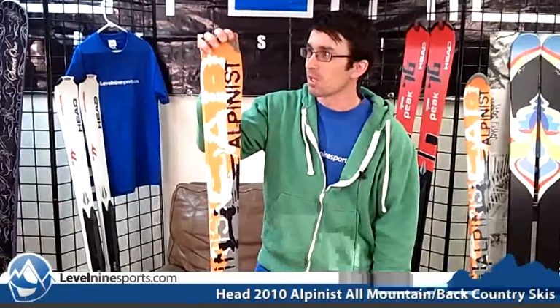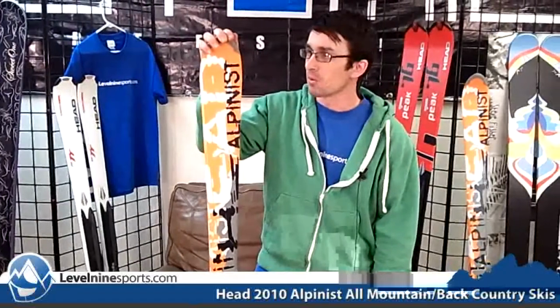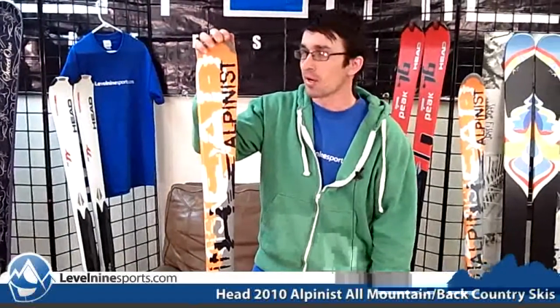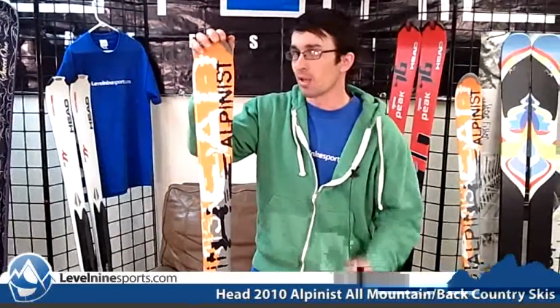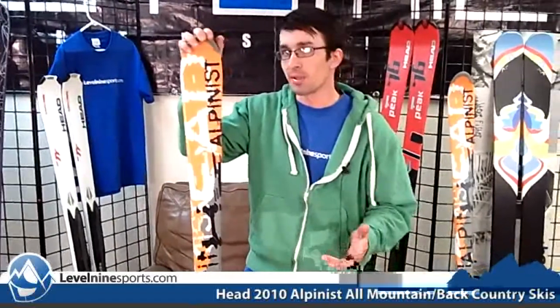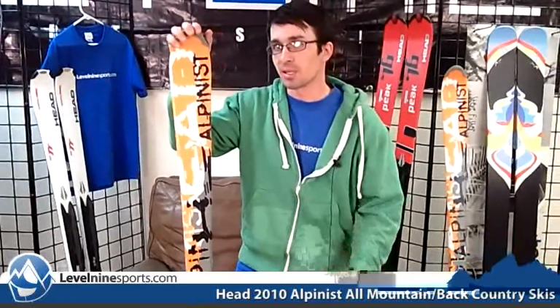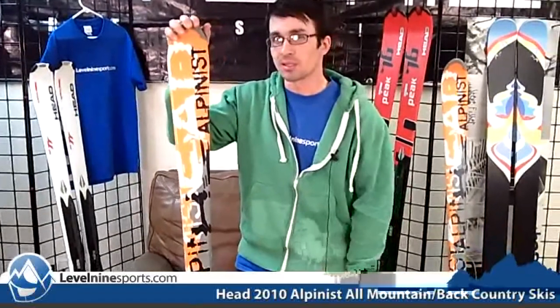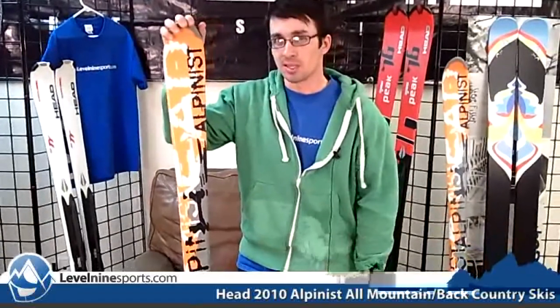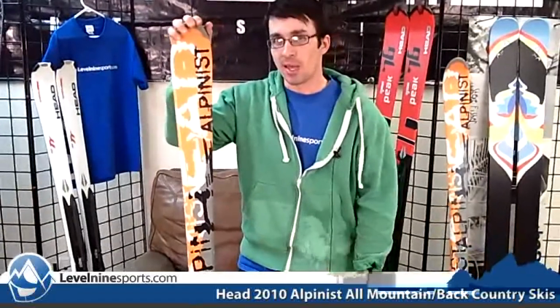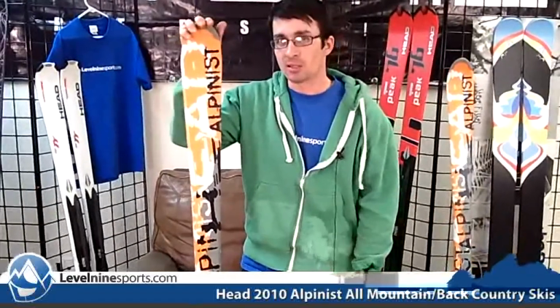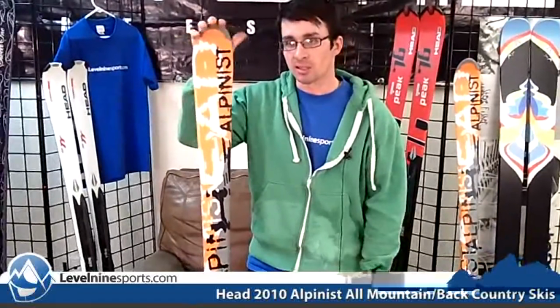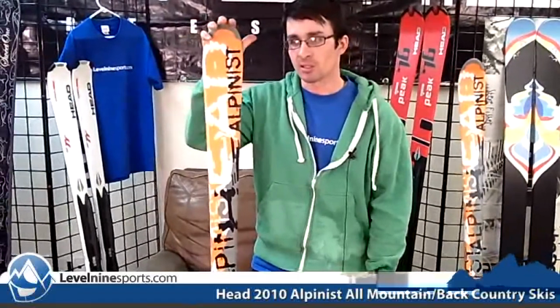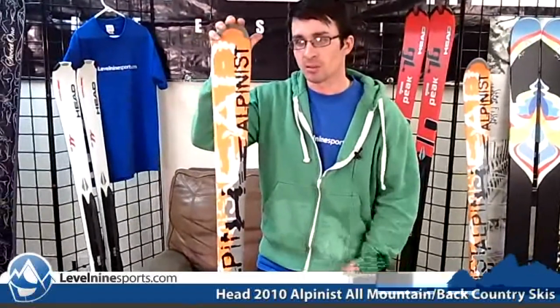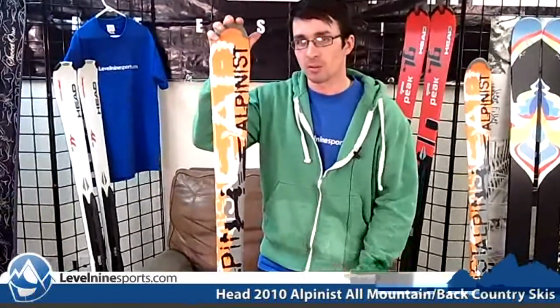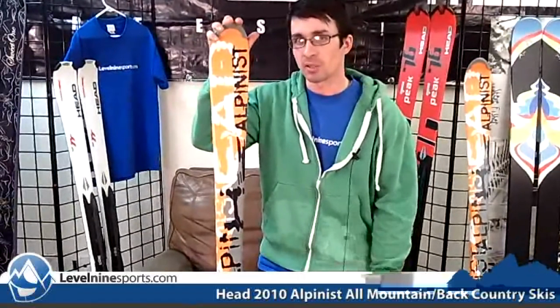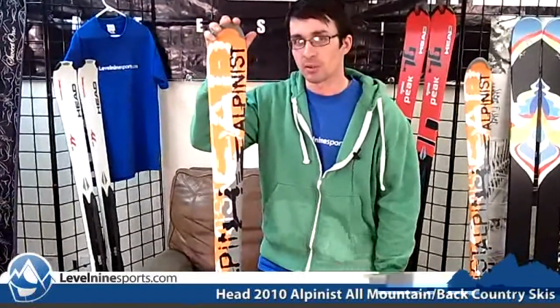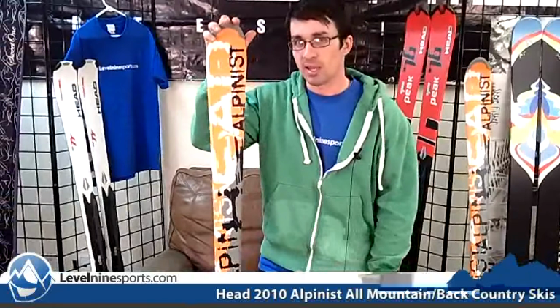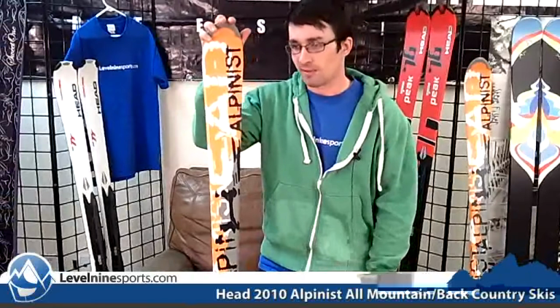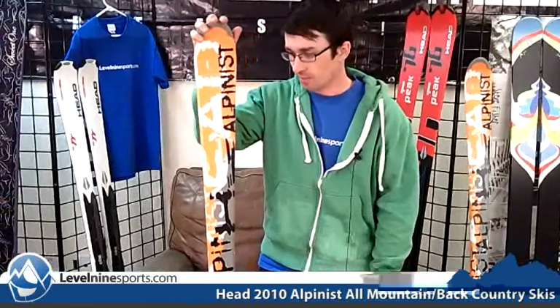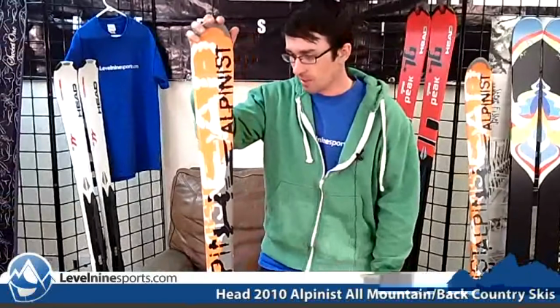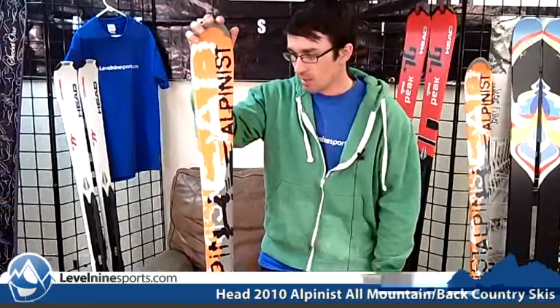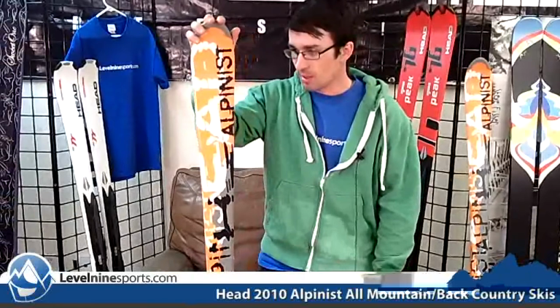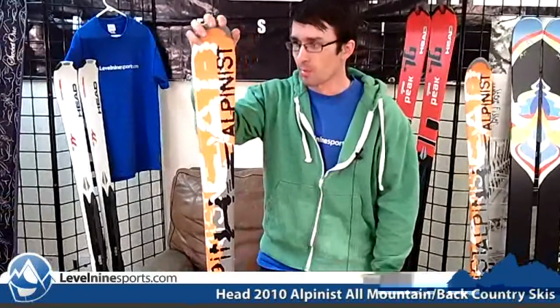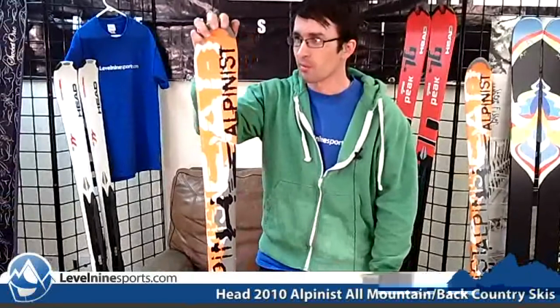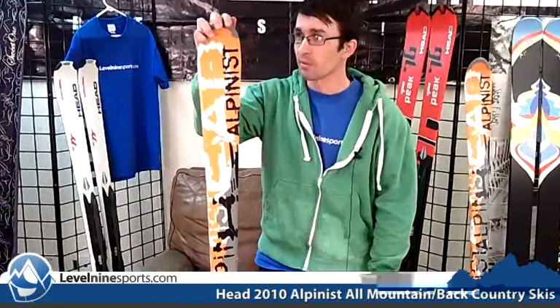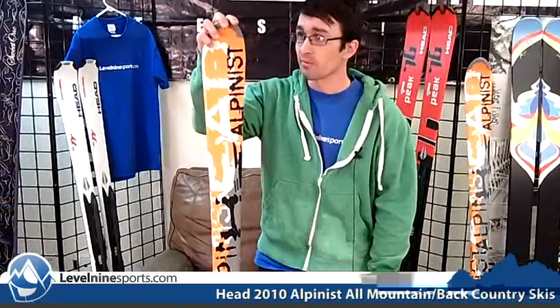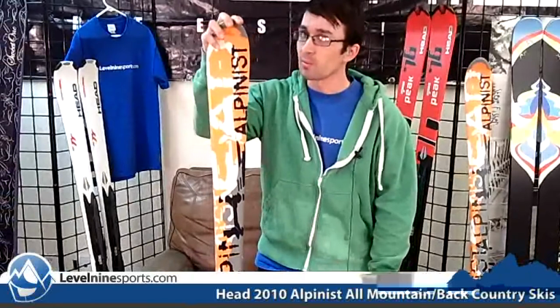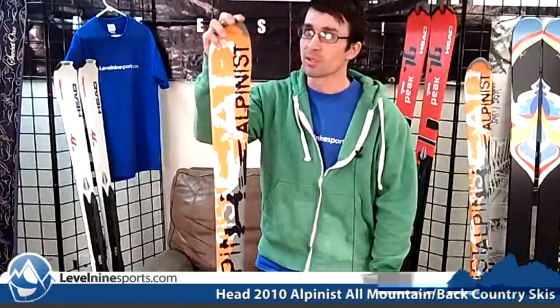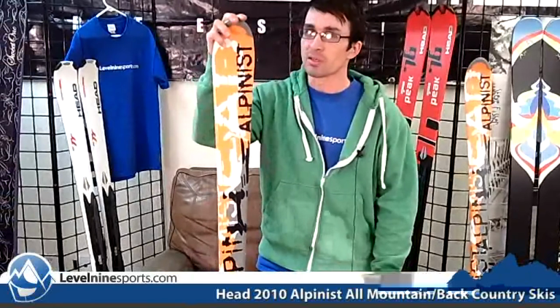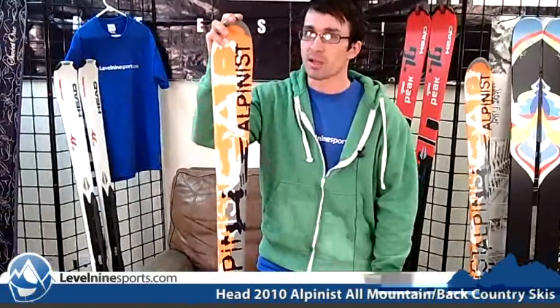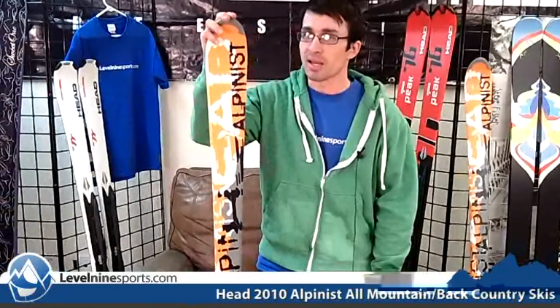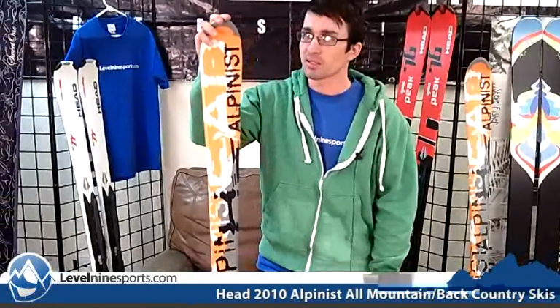If you're wanting a lightweight ski that's easy to manage, this is a really good one to have on the really firm snow, the solid ice.